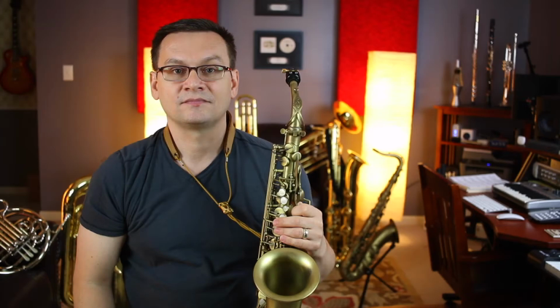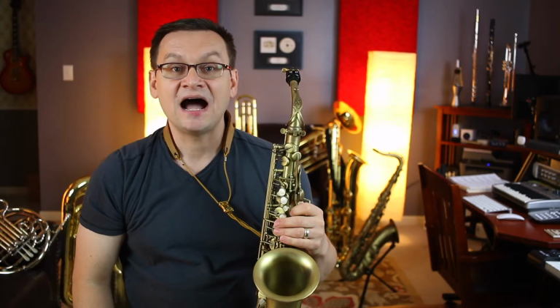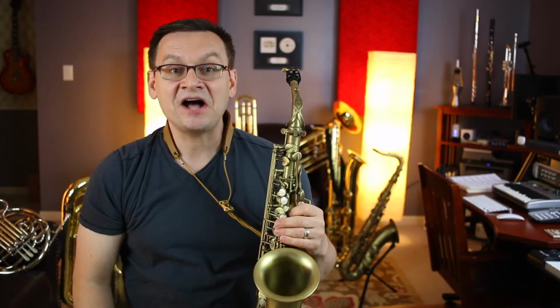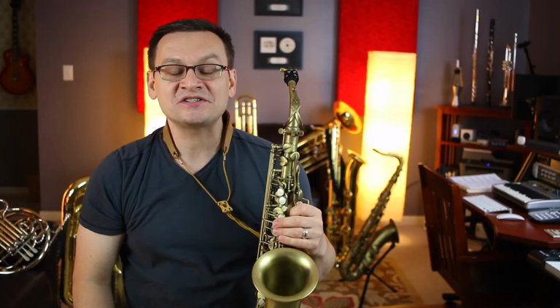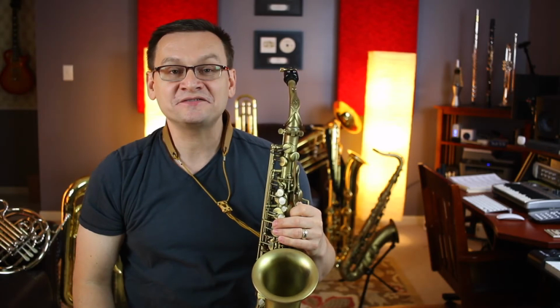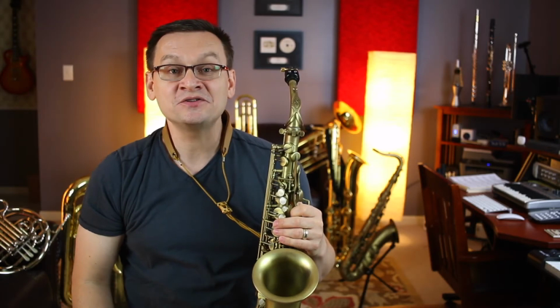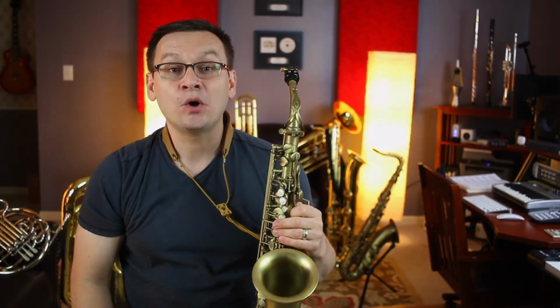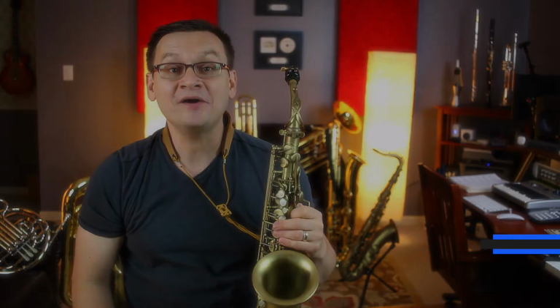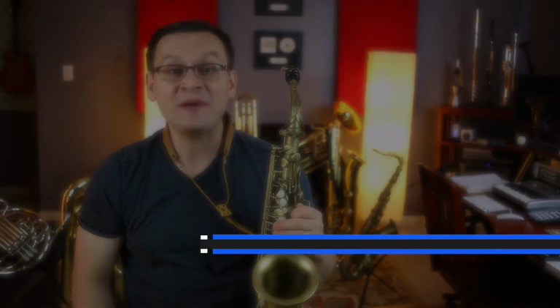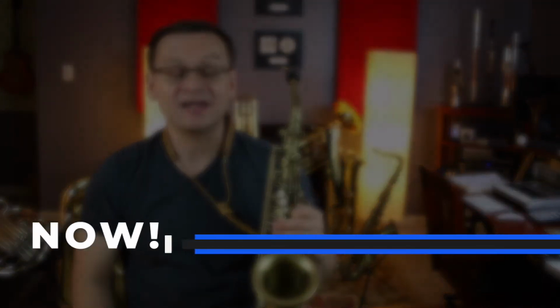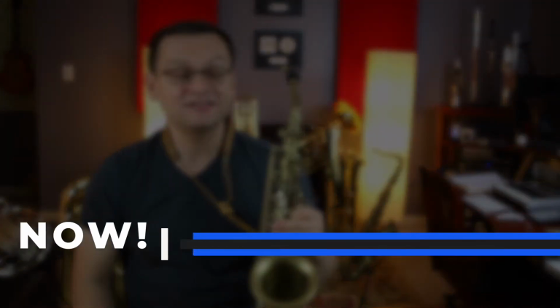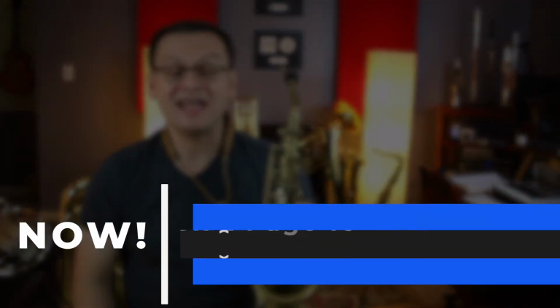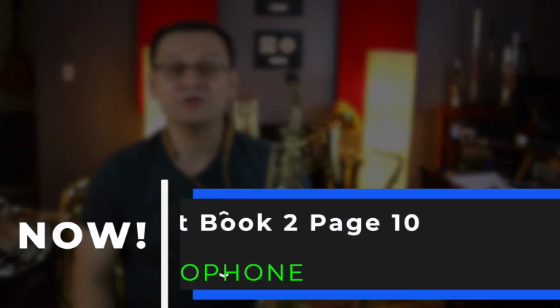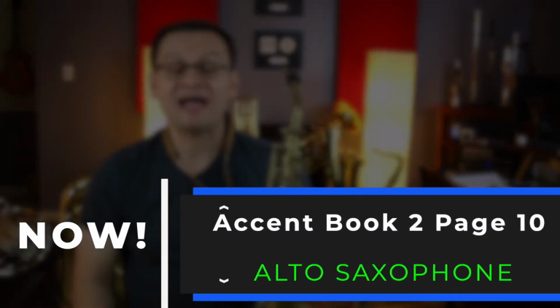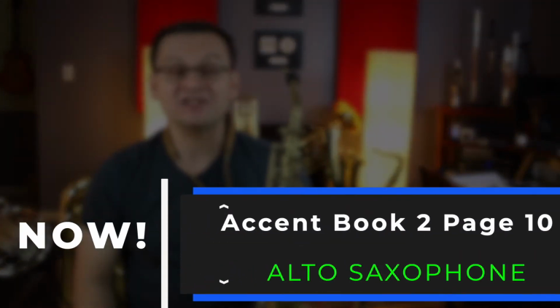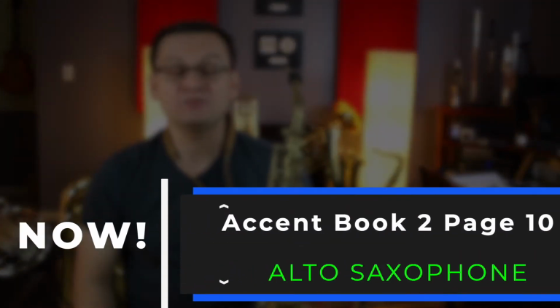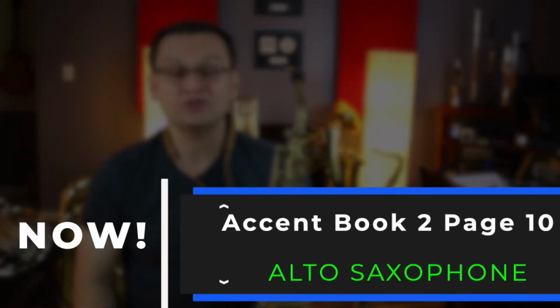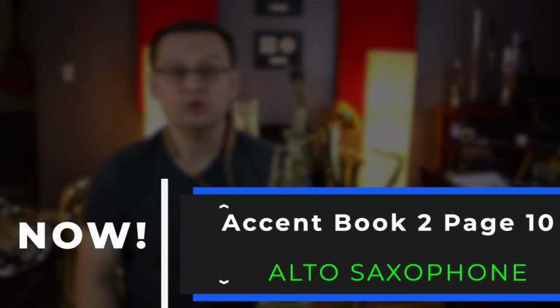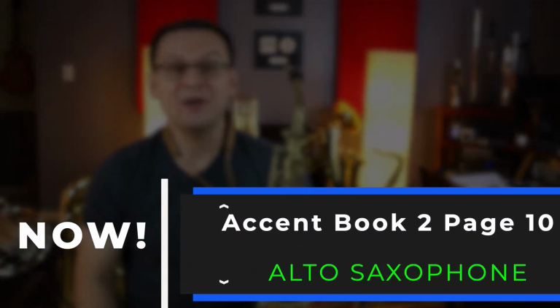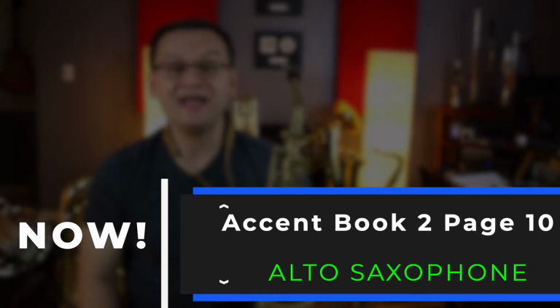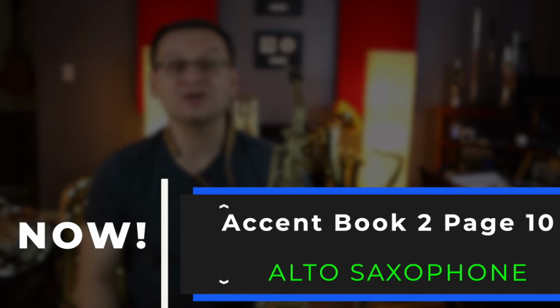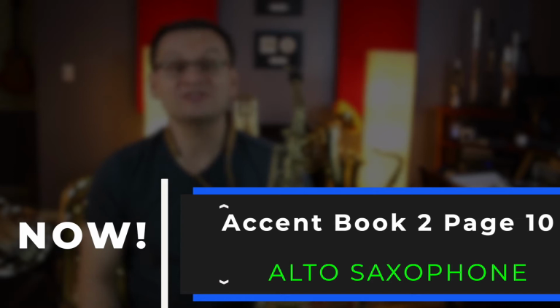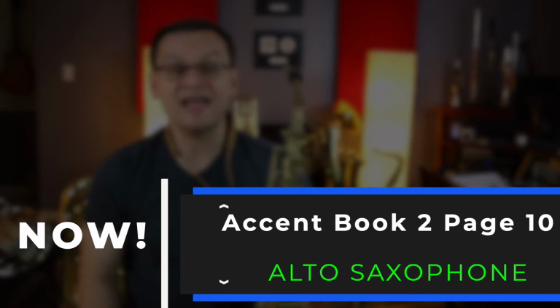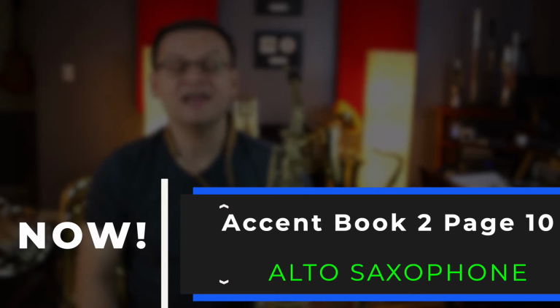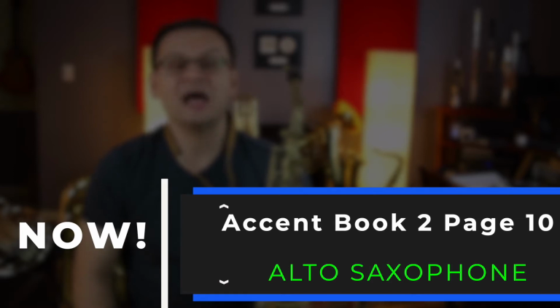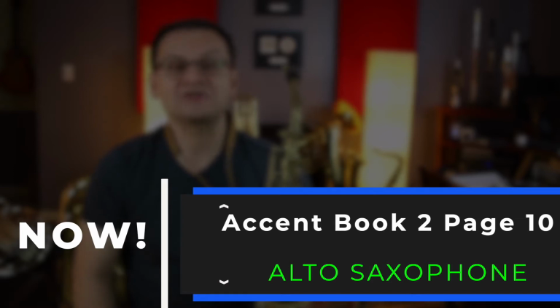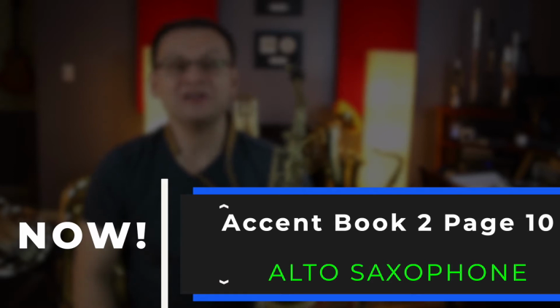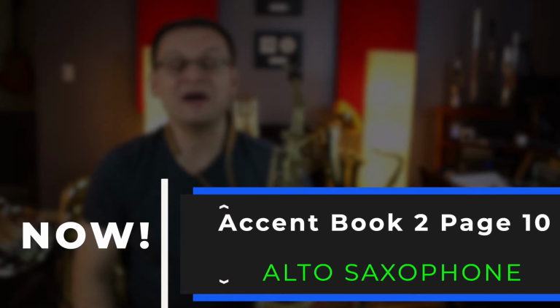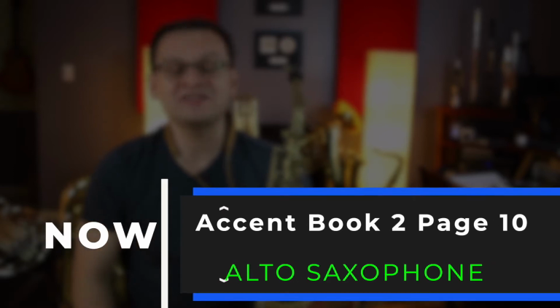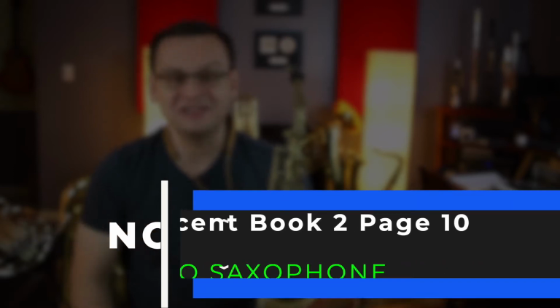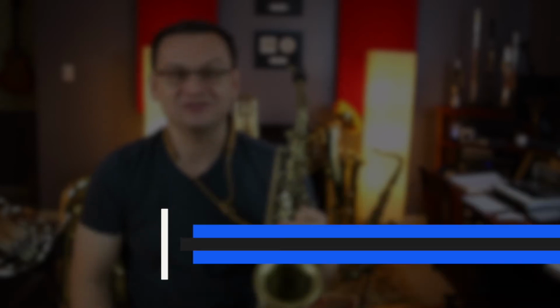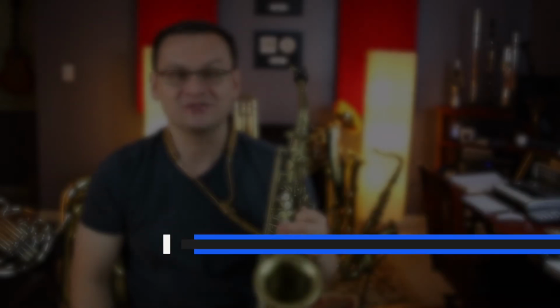Hi, Alto Saxophones! Welcome back! Today we're doing Accent Book 2, page number 10, and we're talking about 16th notes.